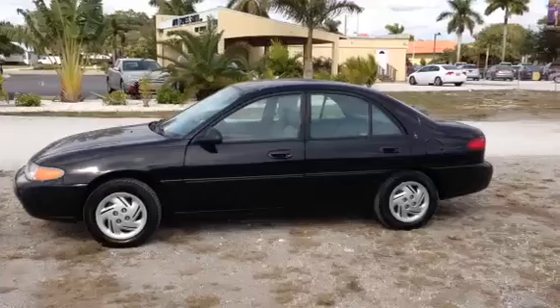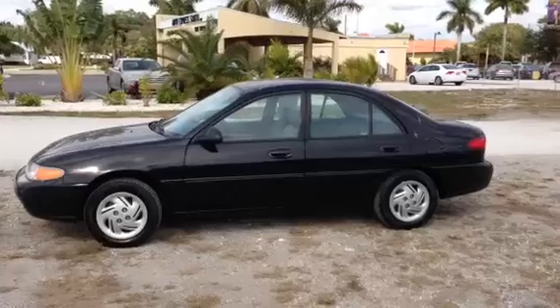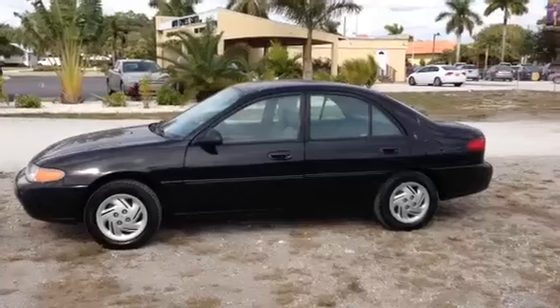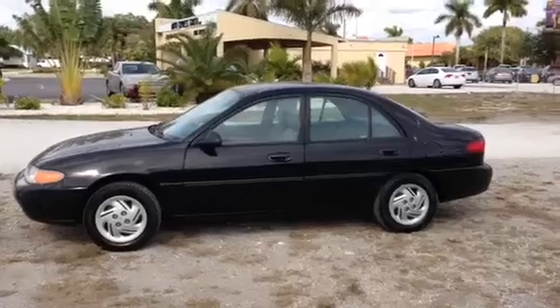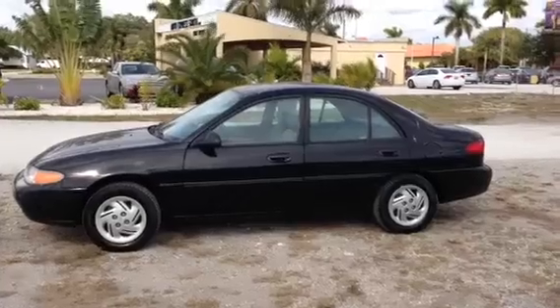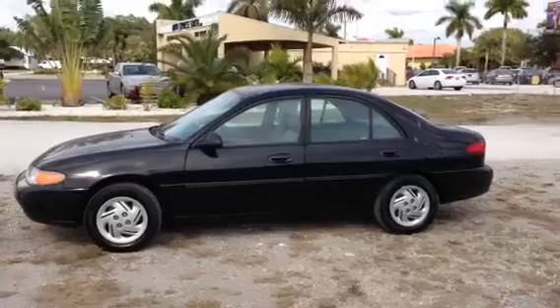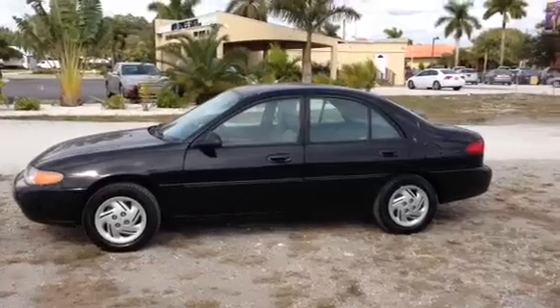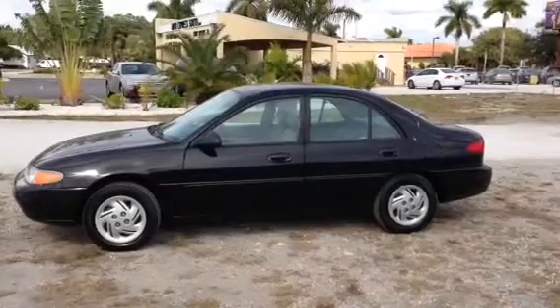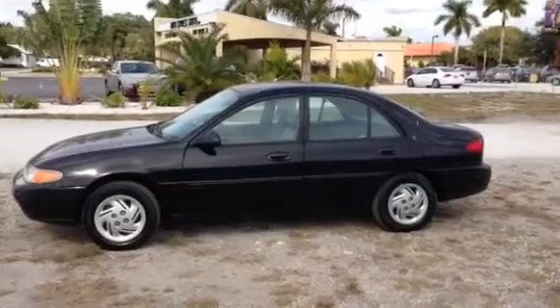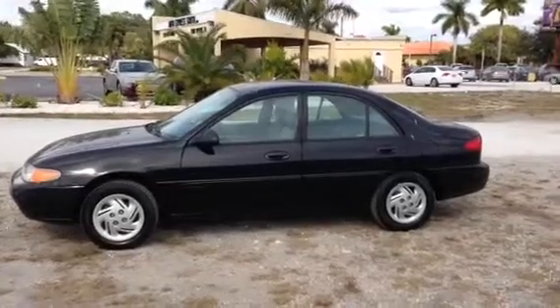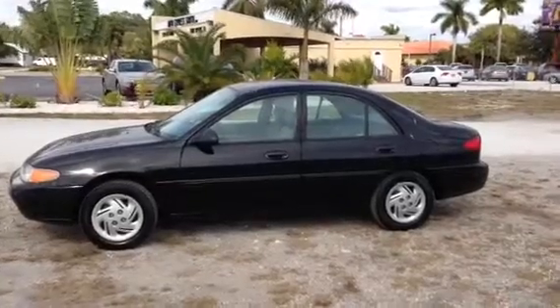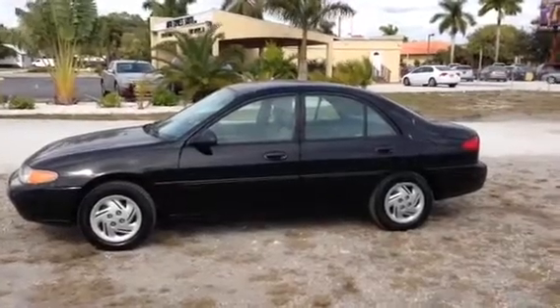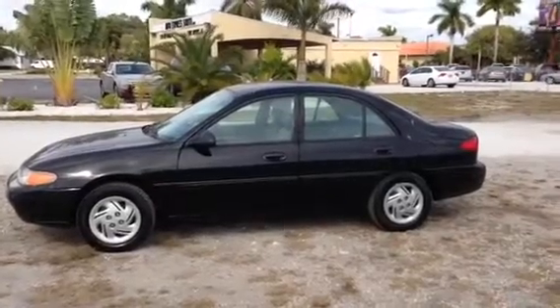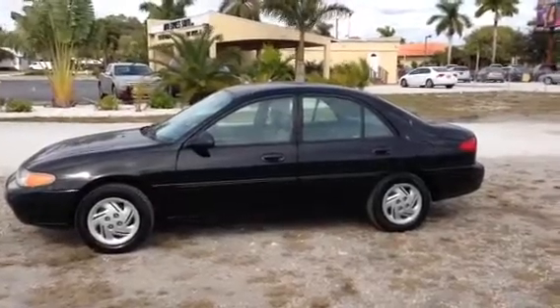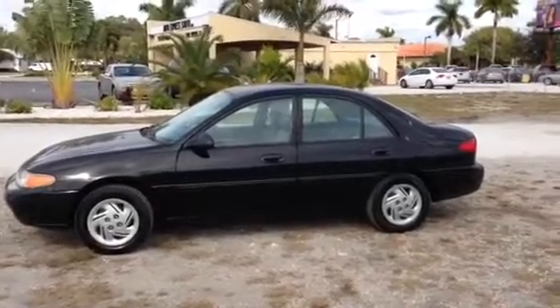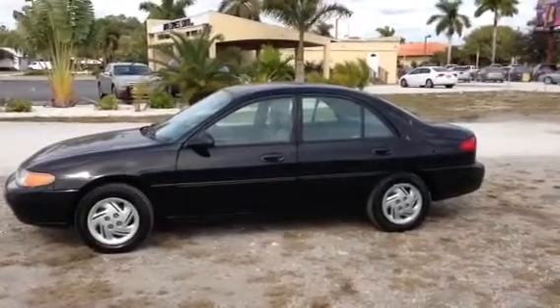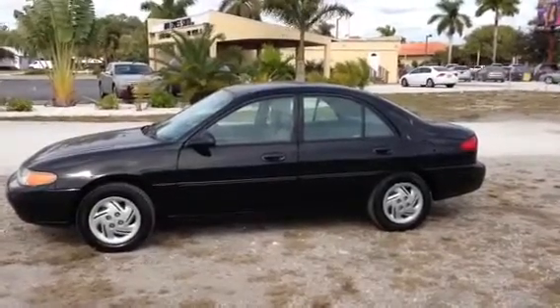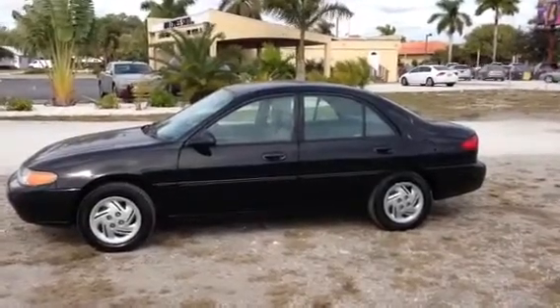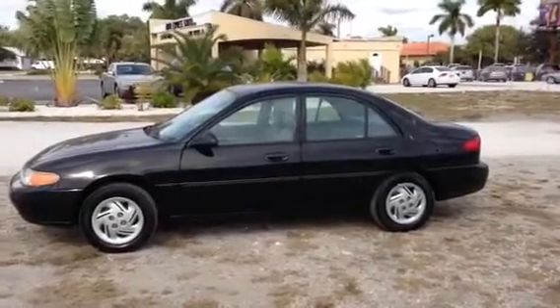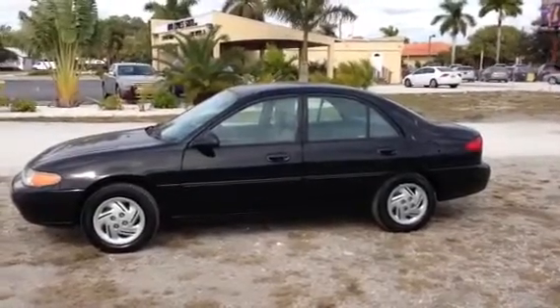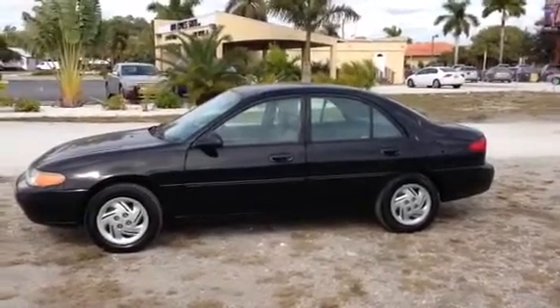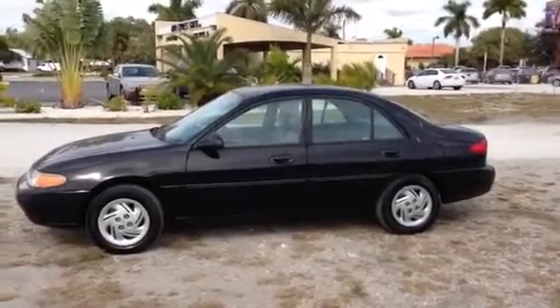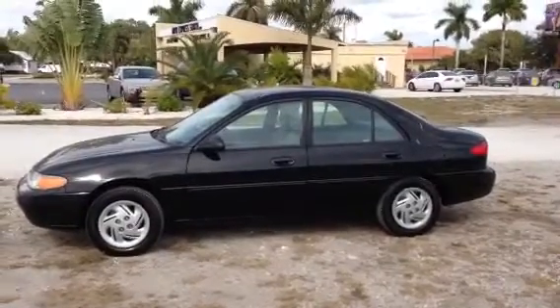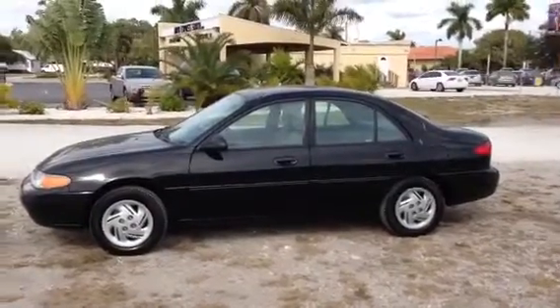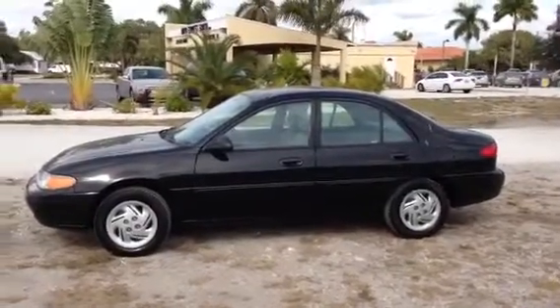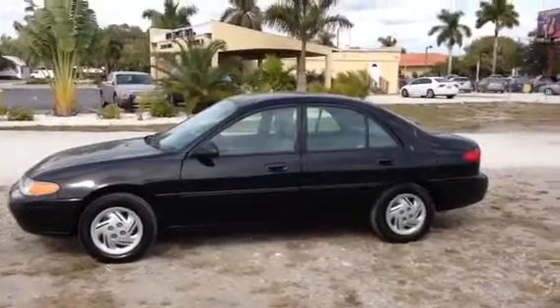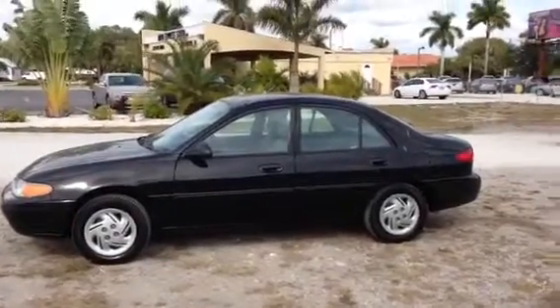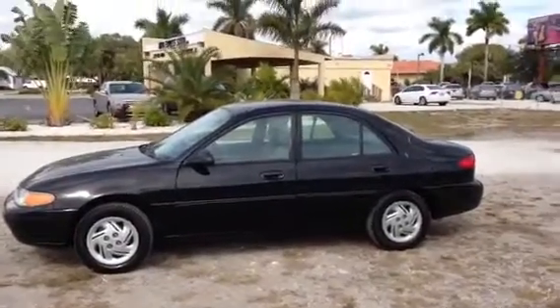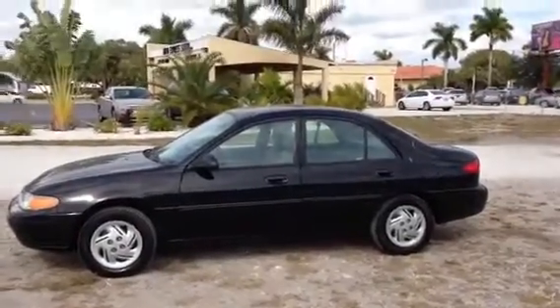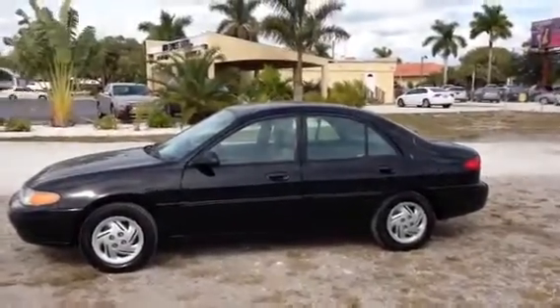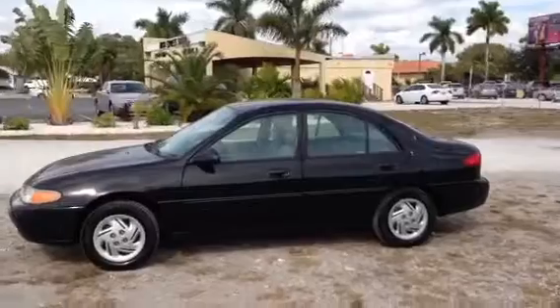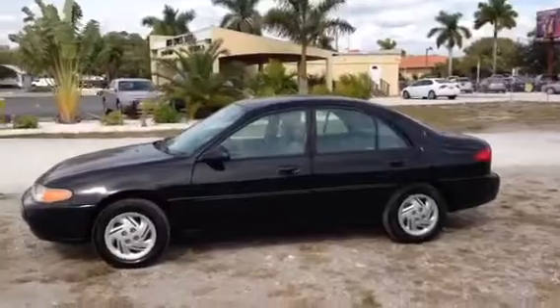Hey folks, my name is Austin. I'm here with Southwest Florida Auto. Today we're taking a look at our 1998 Ford Escort.